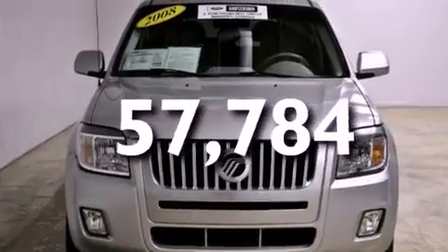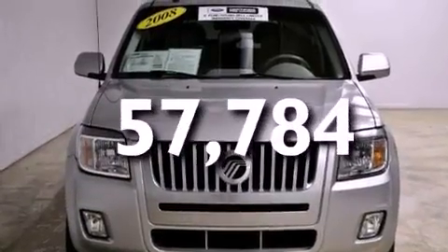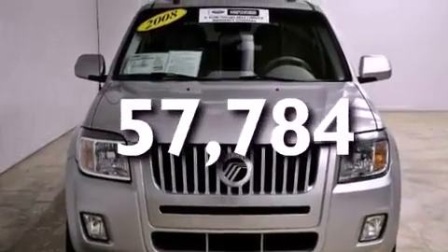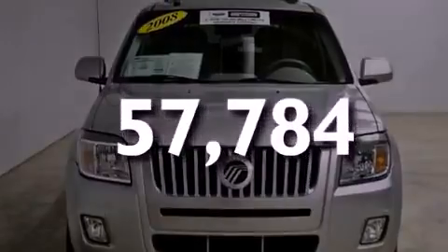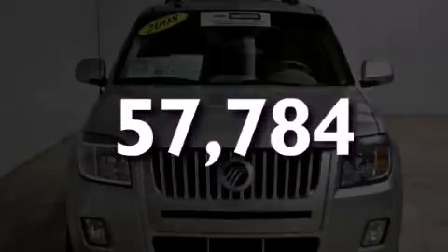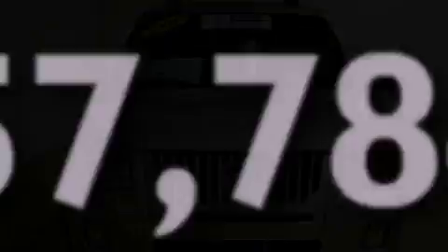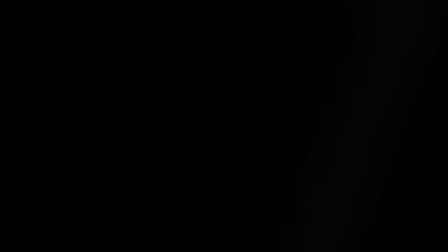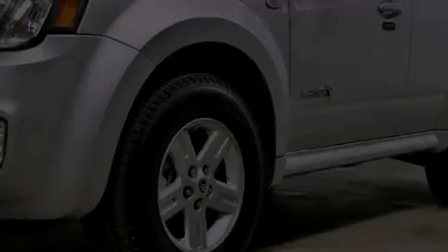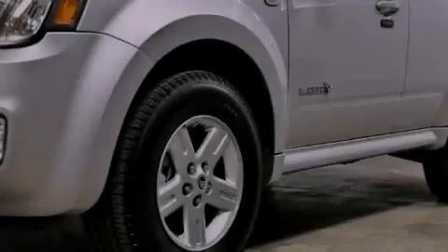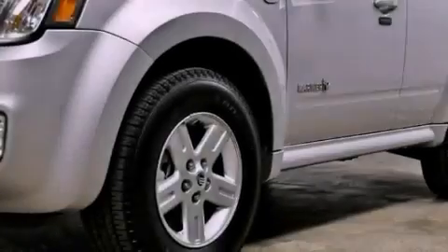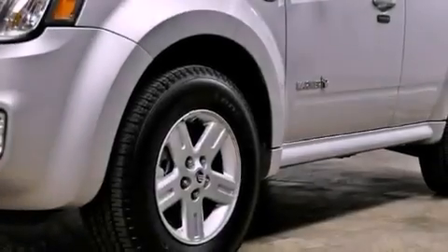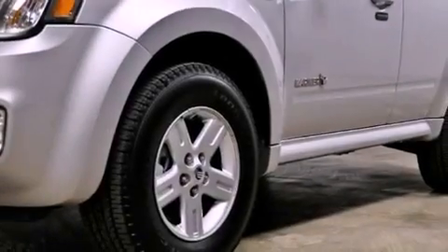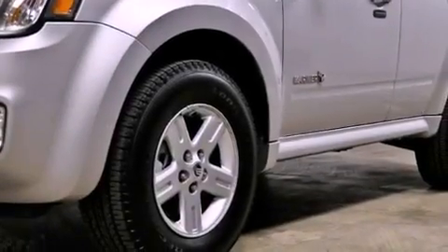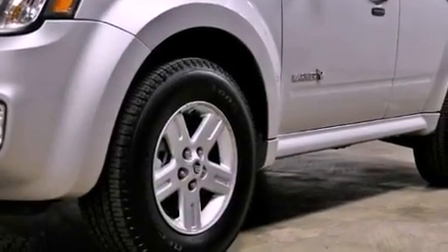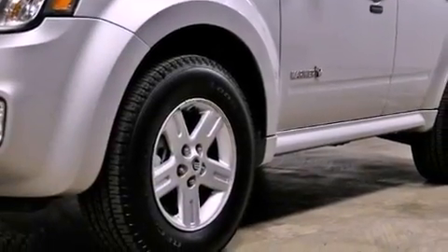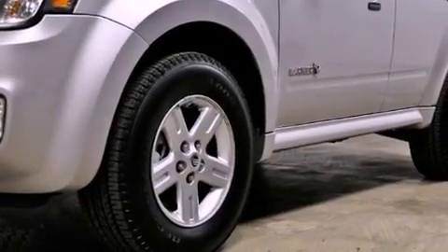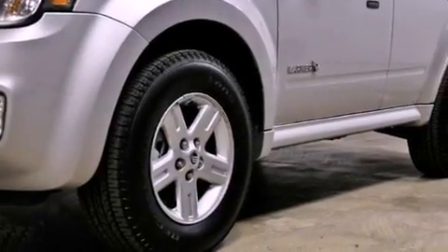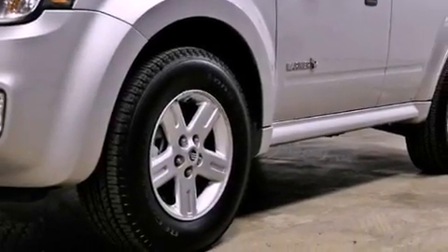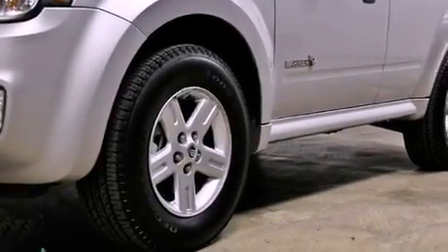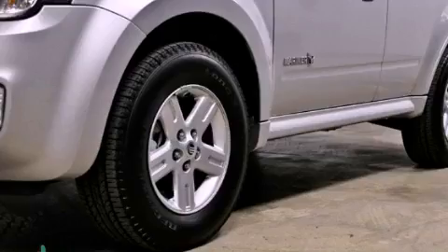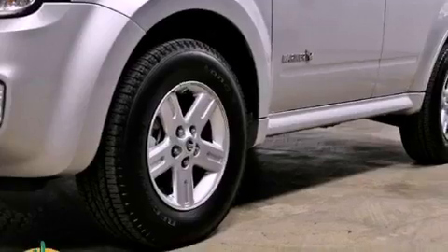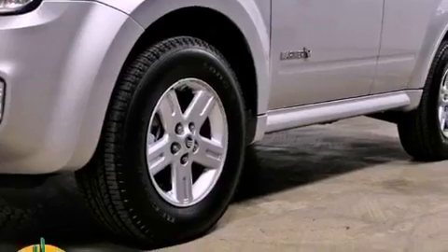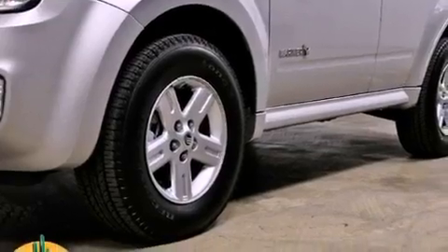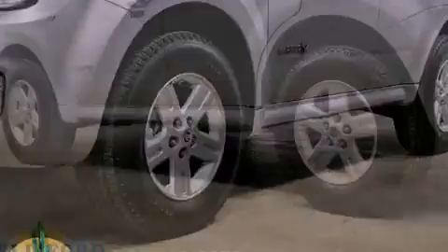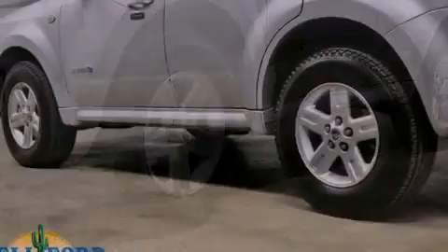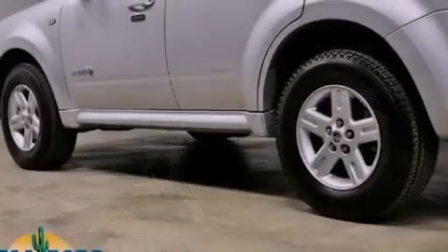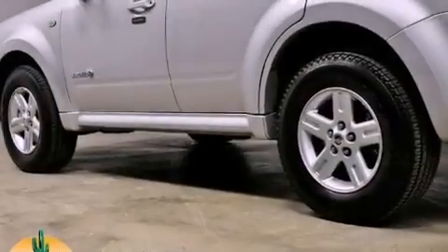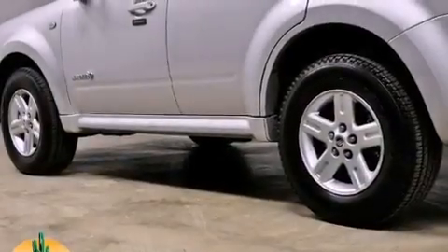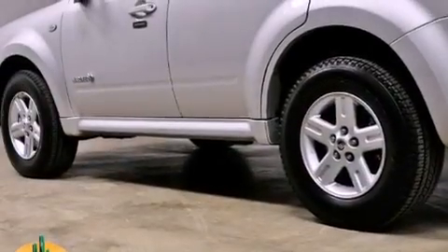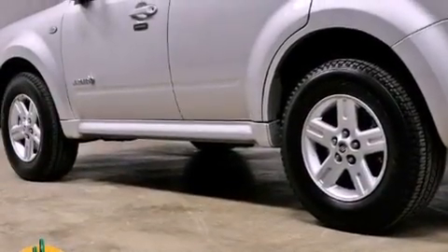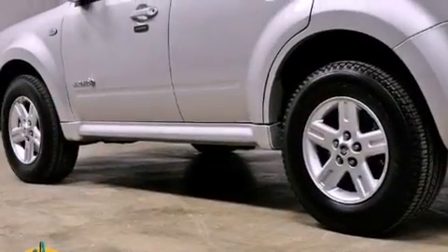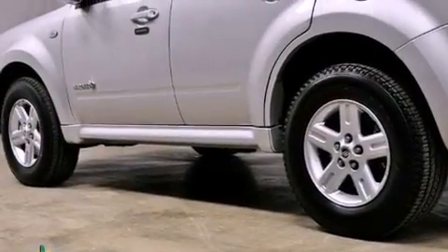With an EPA estimated rating of 30 miles per gallon on the highway, this automobile is clearly a fuel-efficient choice.